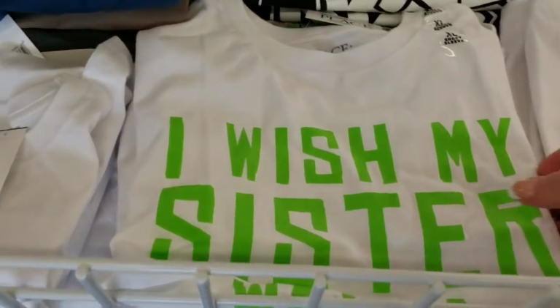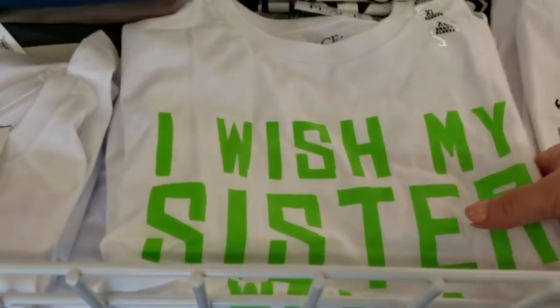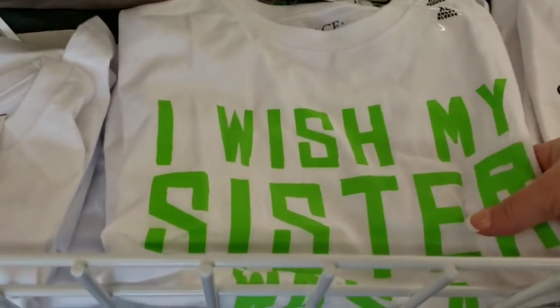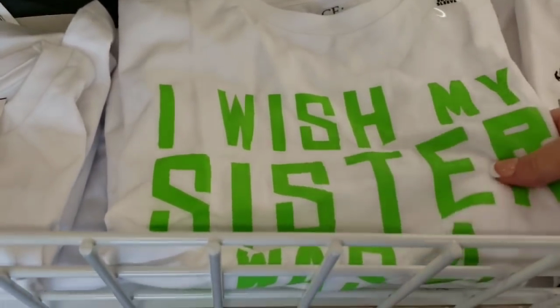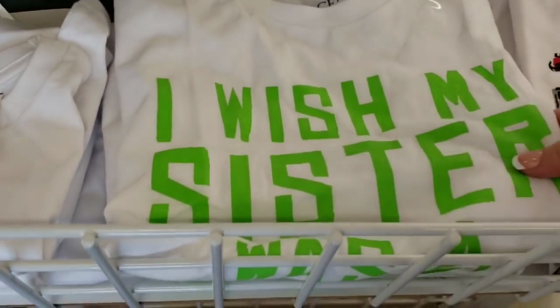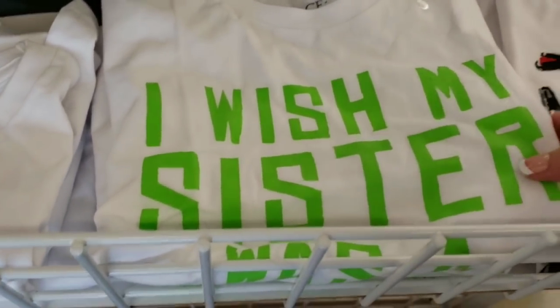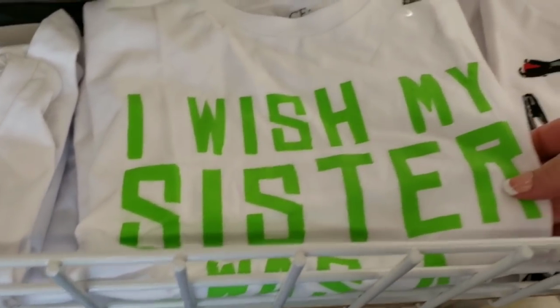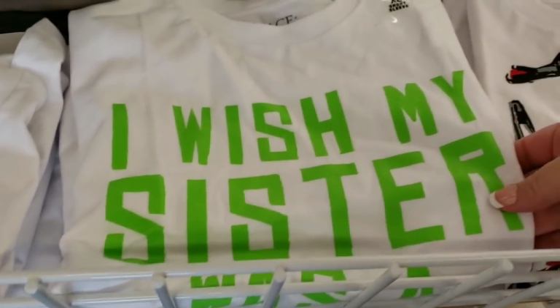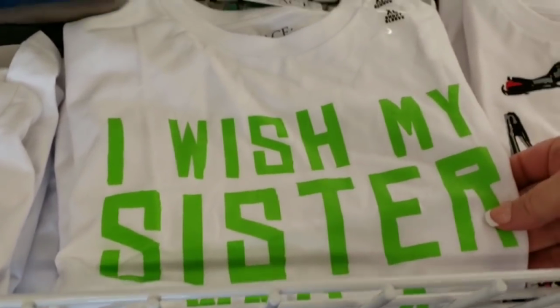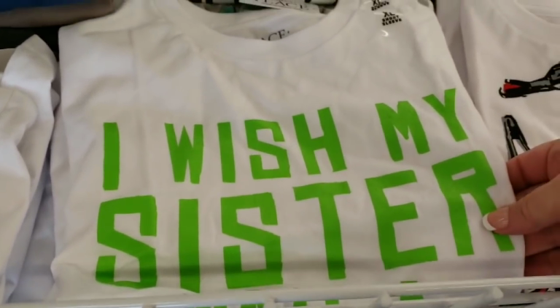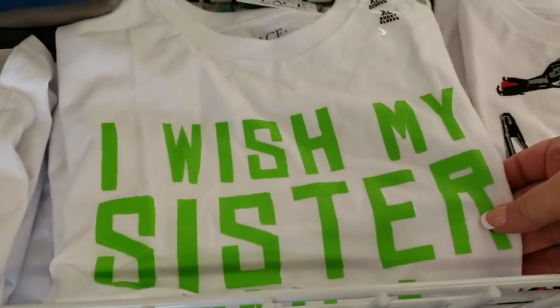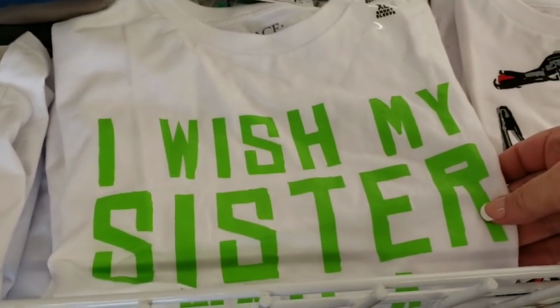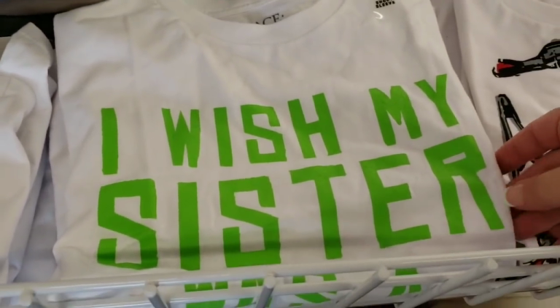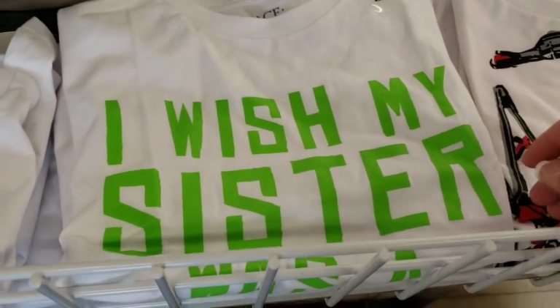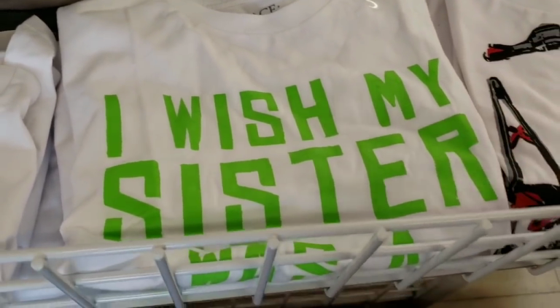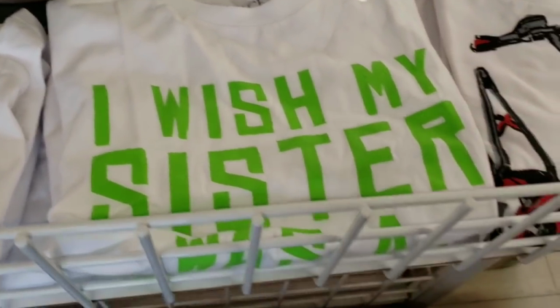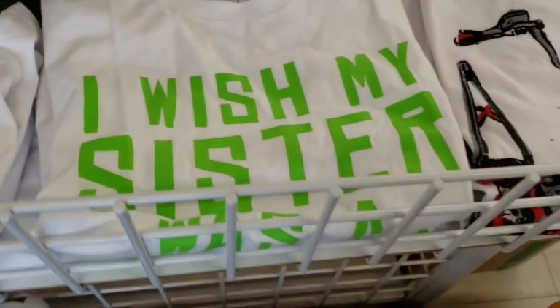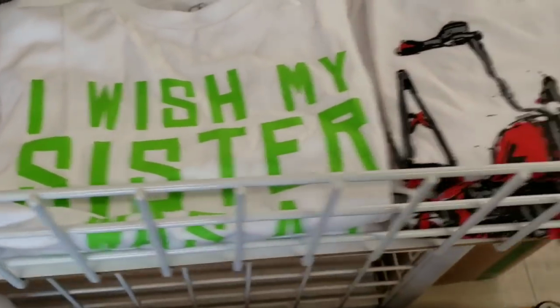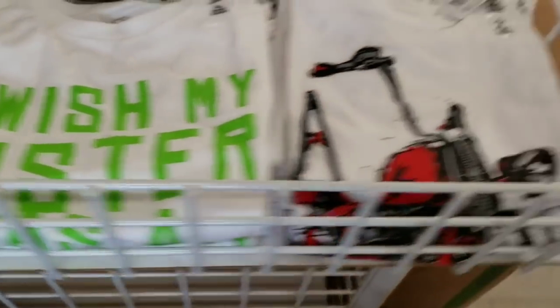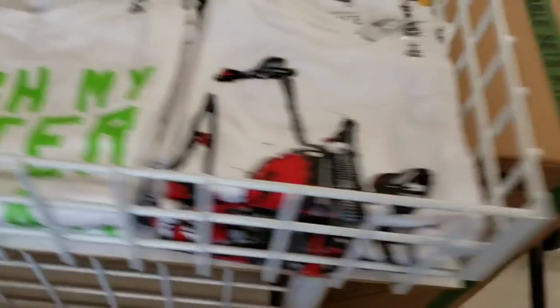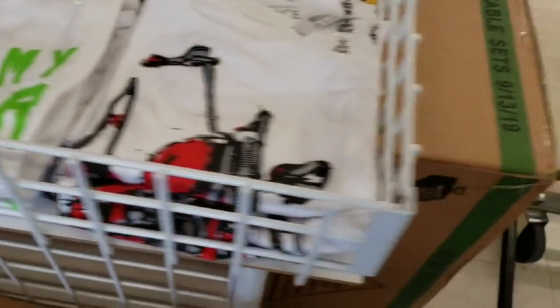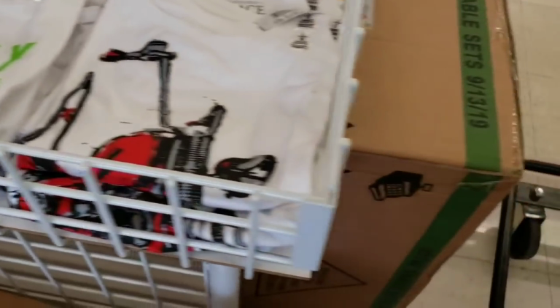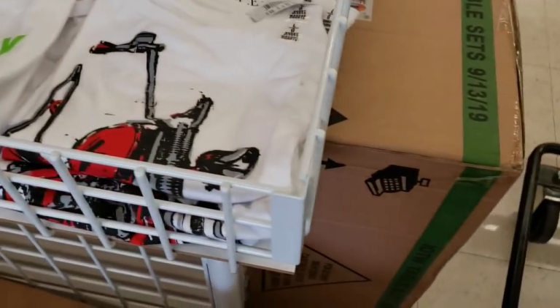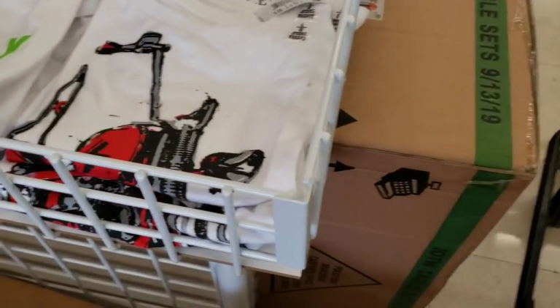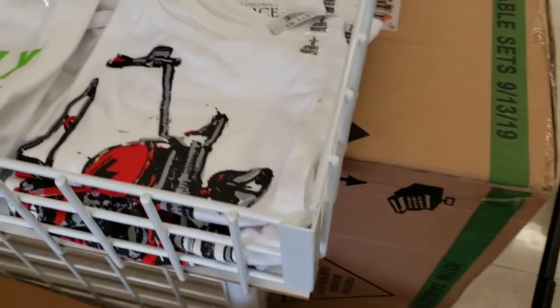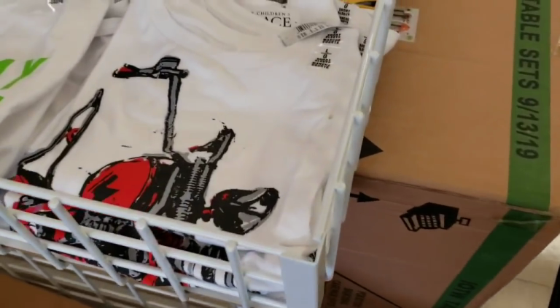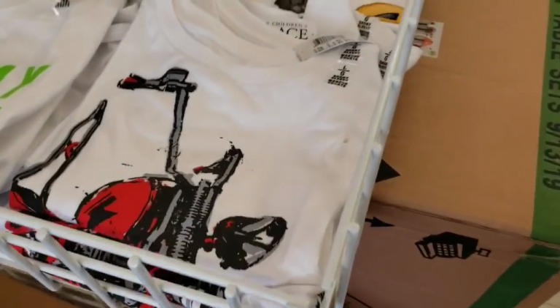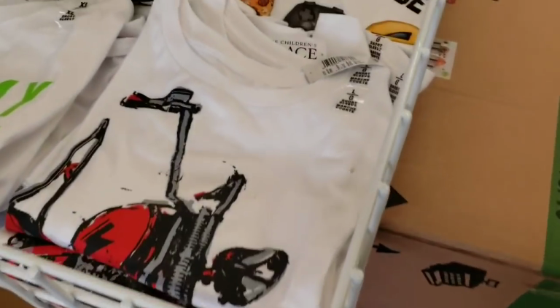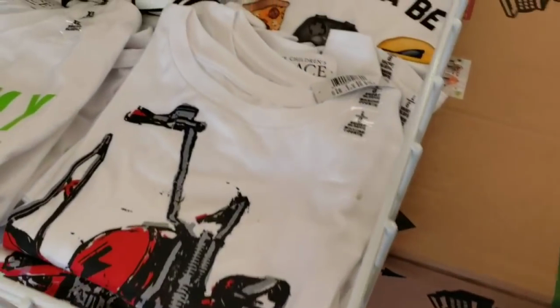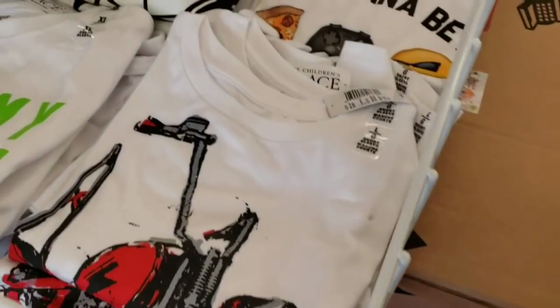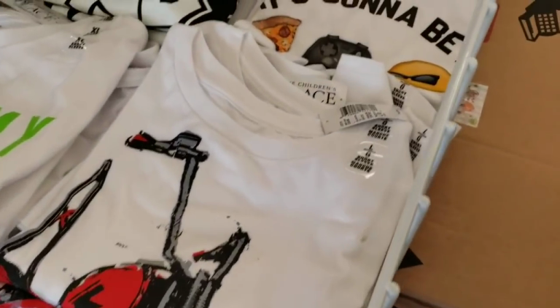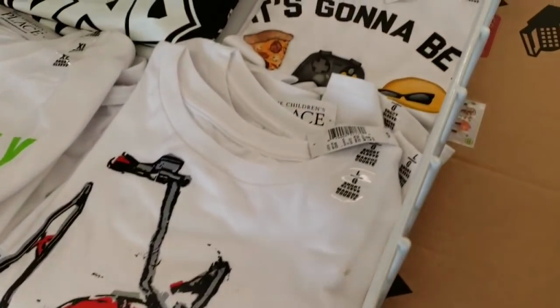Hi everybody, it's Amy. So right when I walk in the door, they have the Children's Place t-shirts.